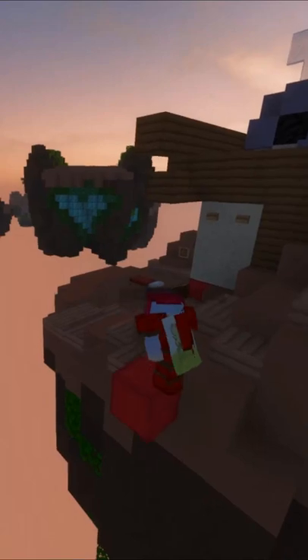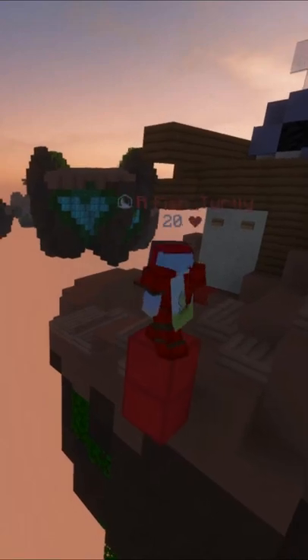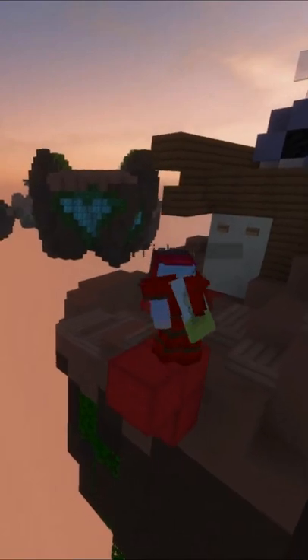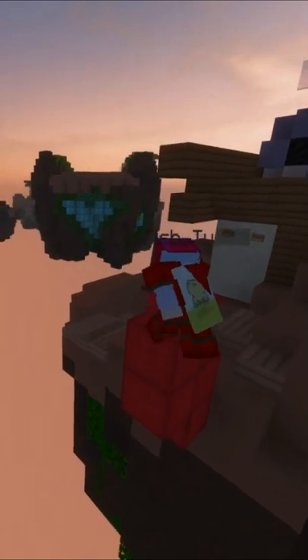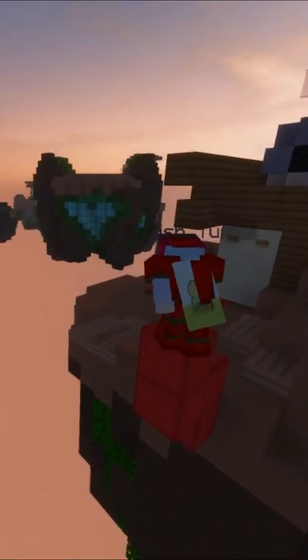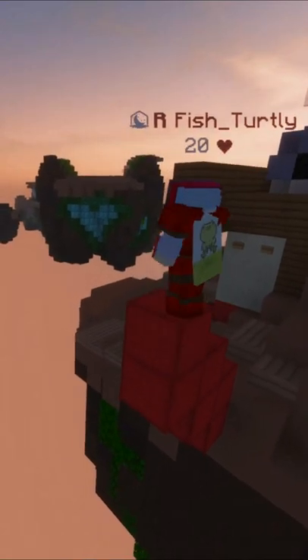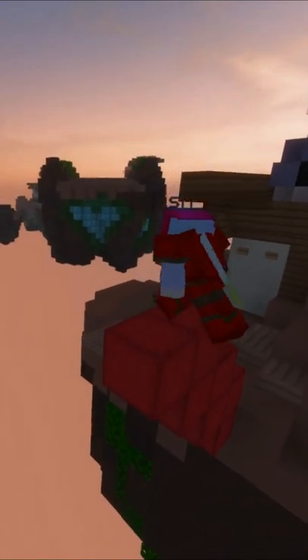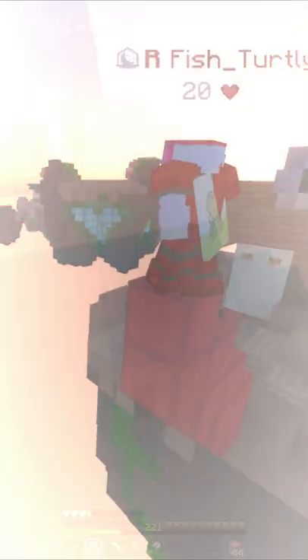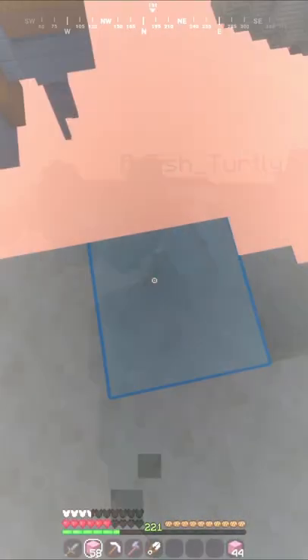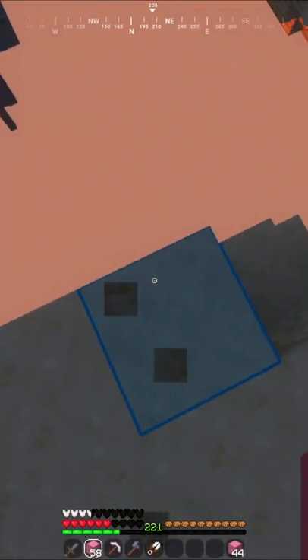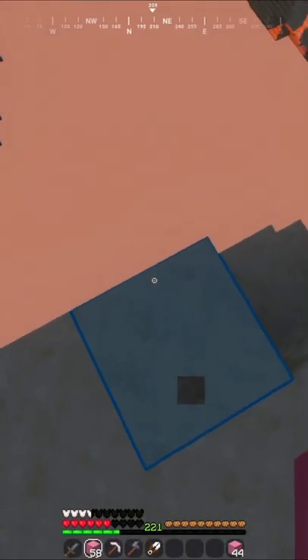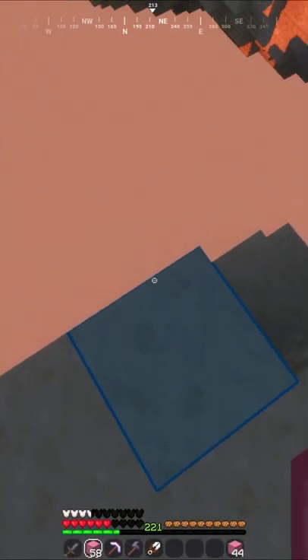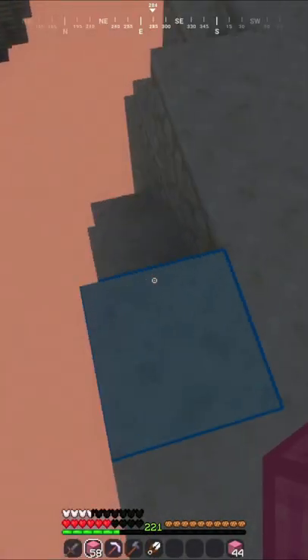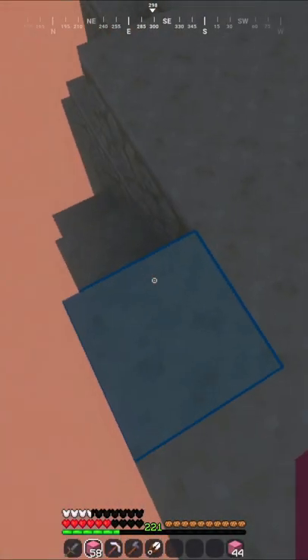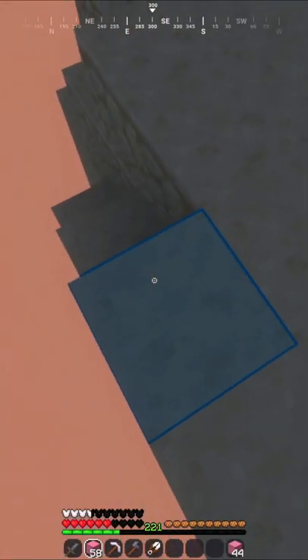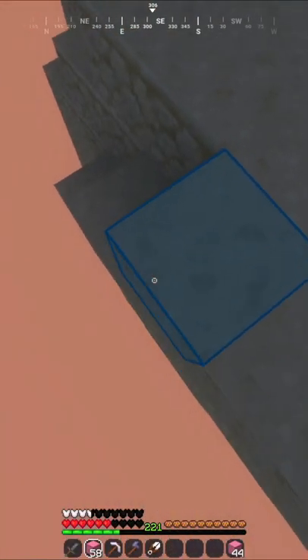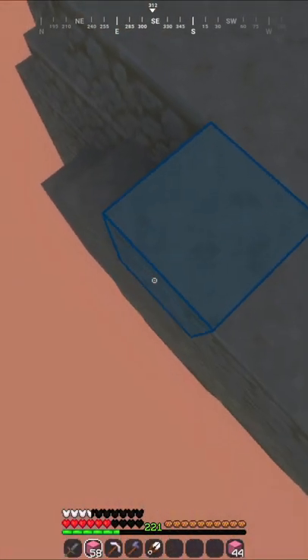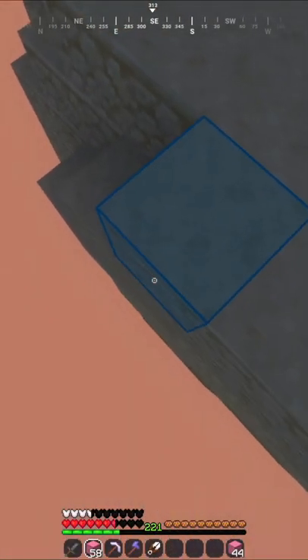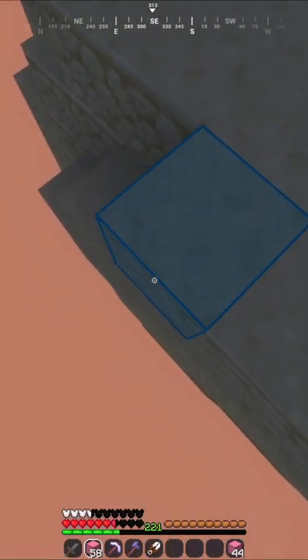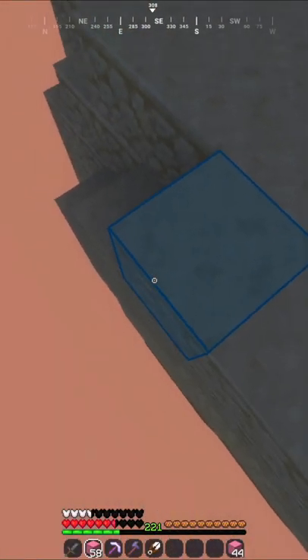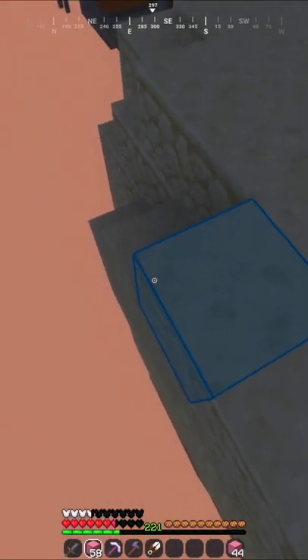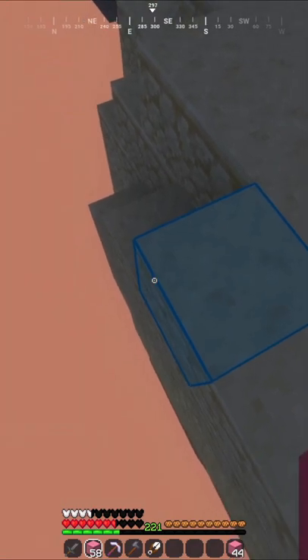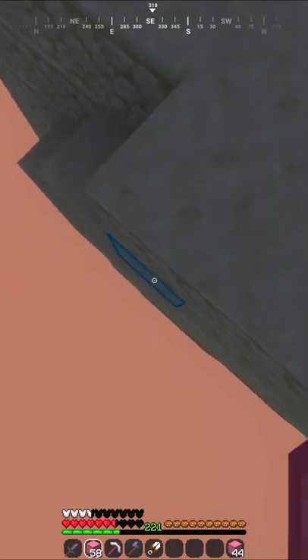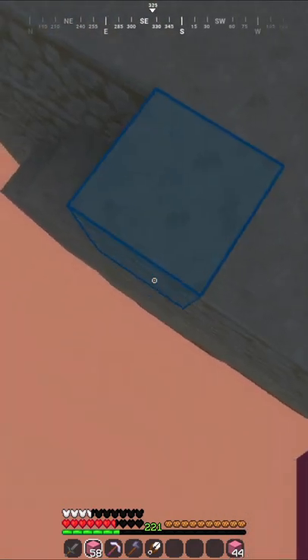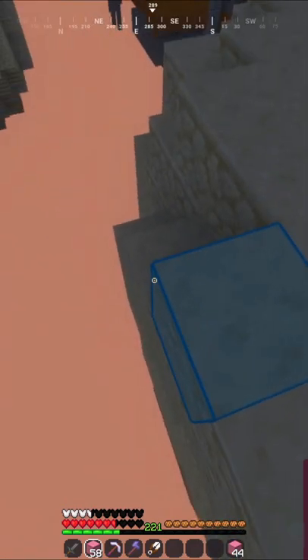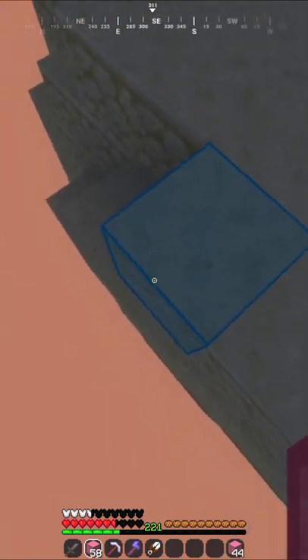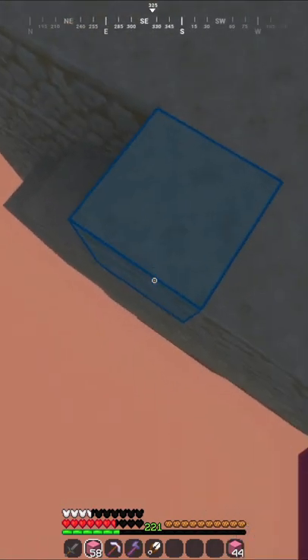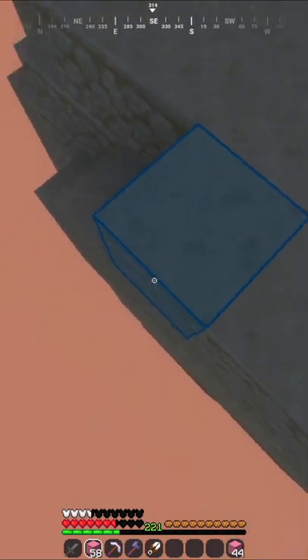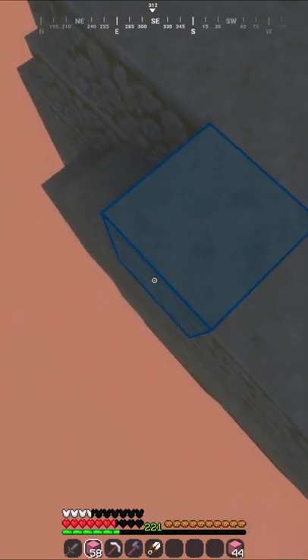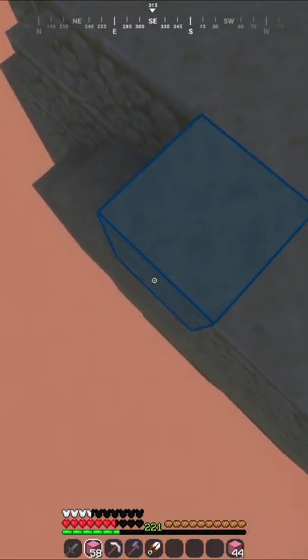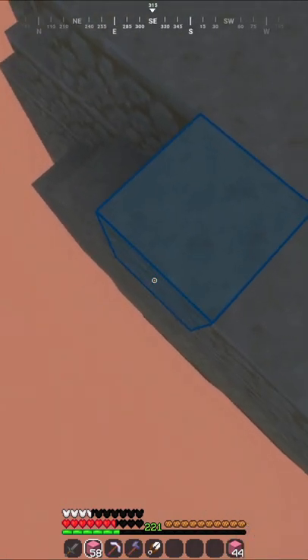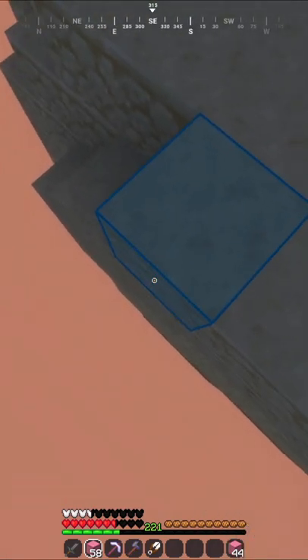Here's how to staircase bridge fast. First, go to the edge of the block and crouch with your back facing around 45 degrees away from where you want to bridge to.